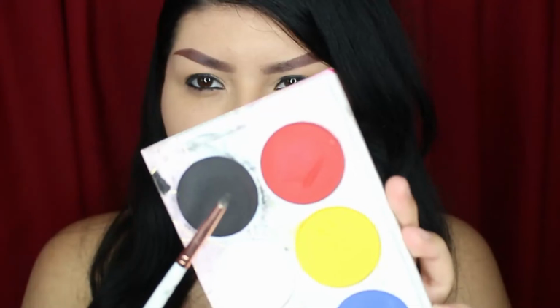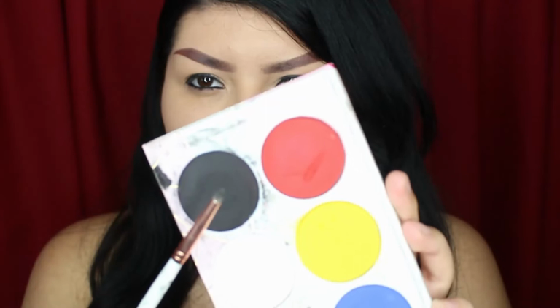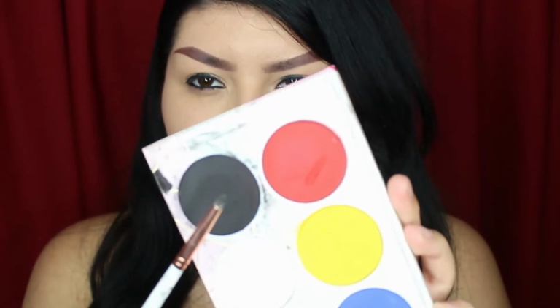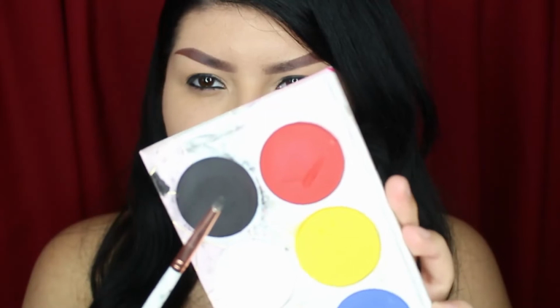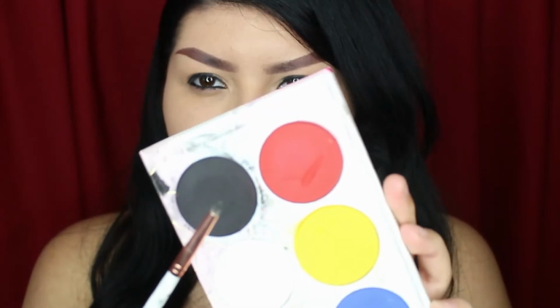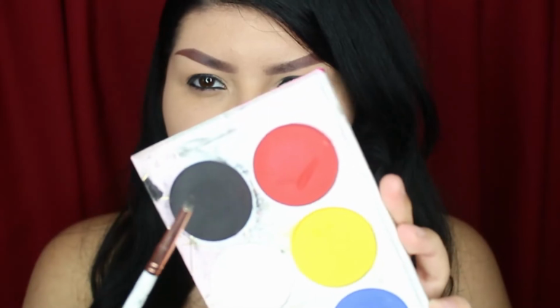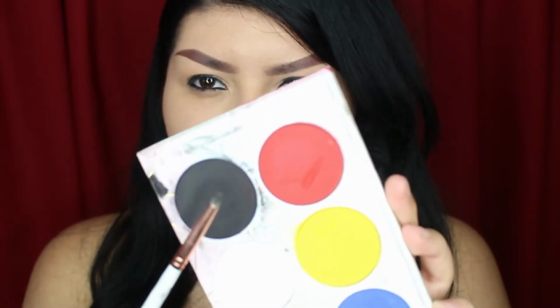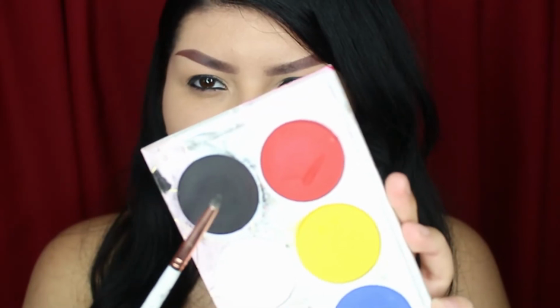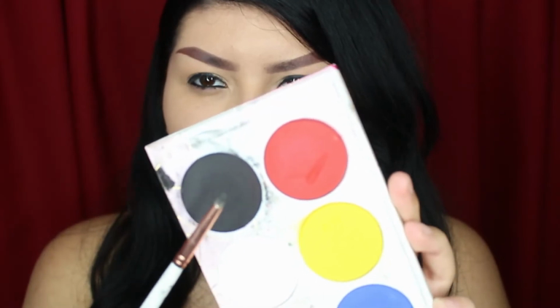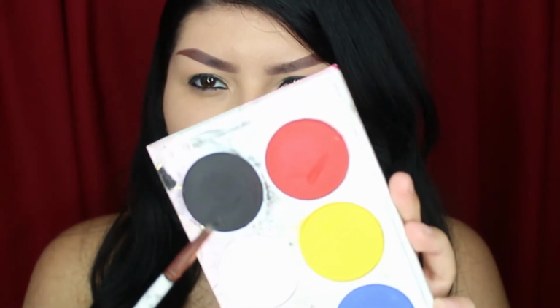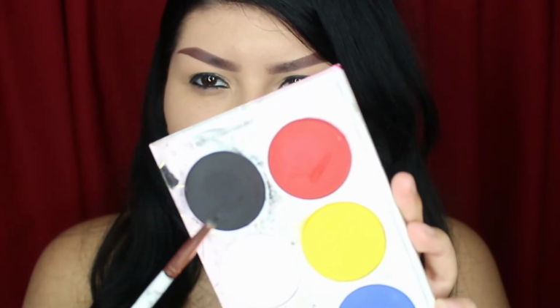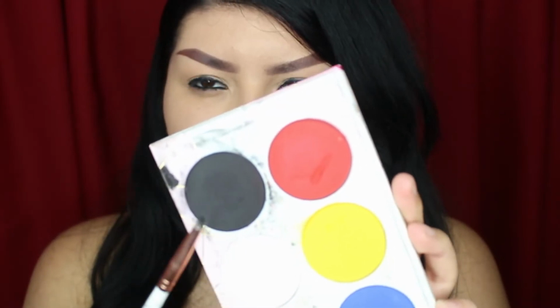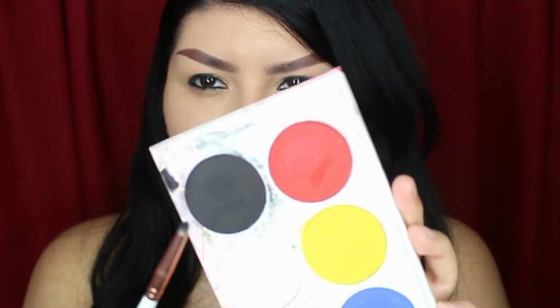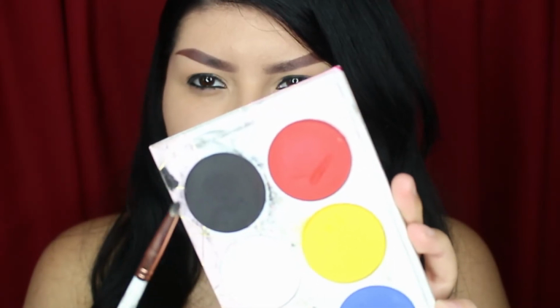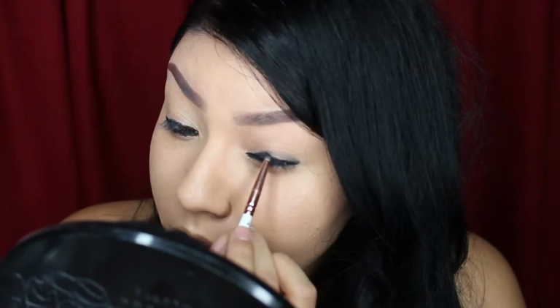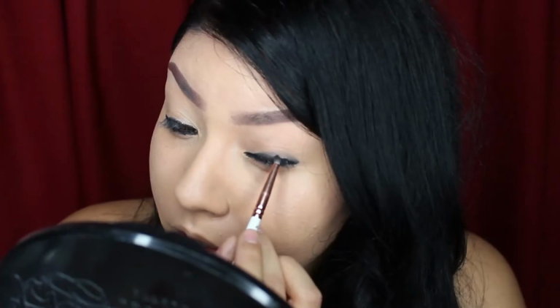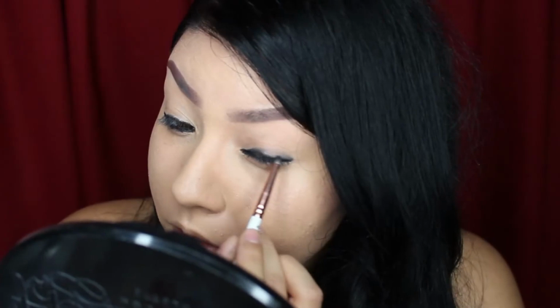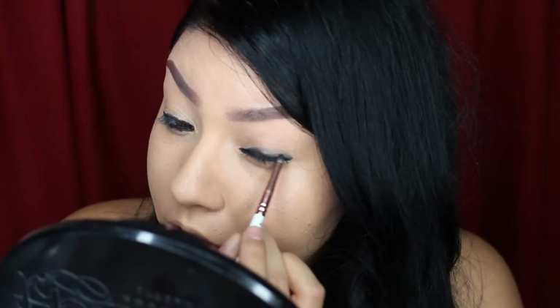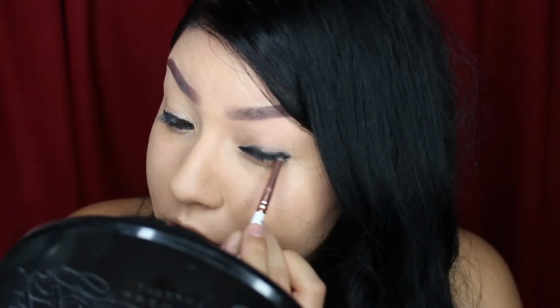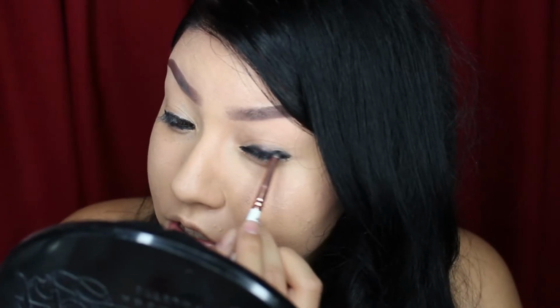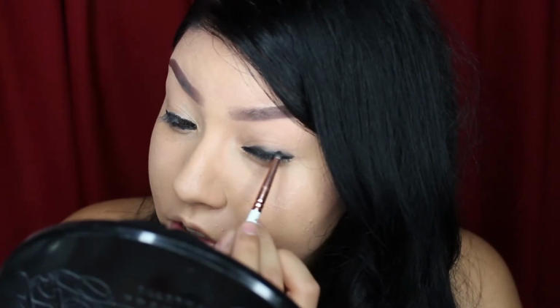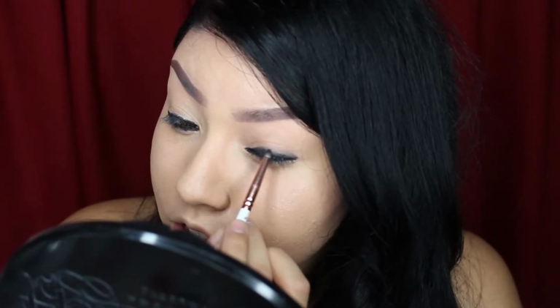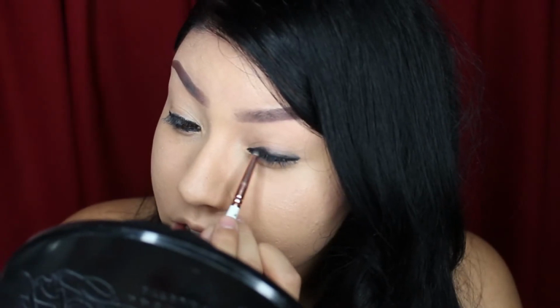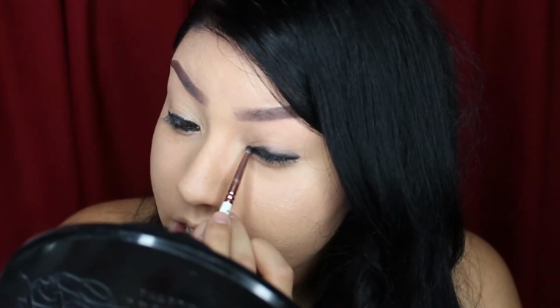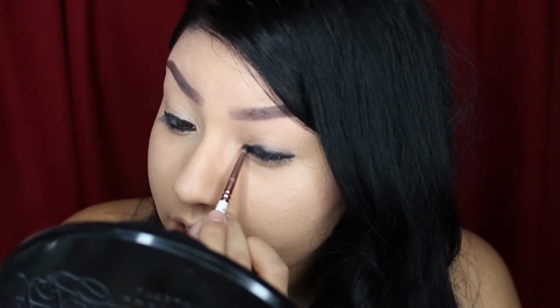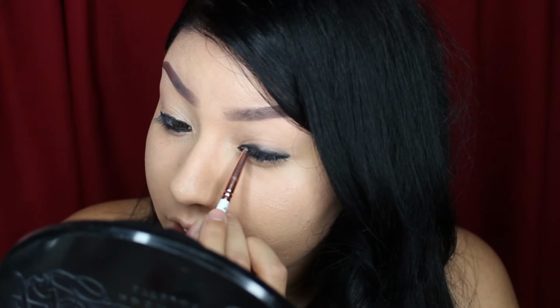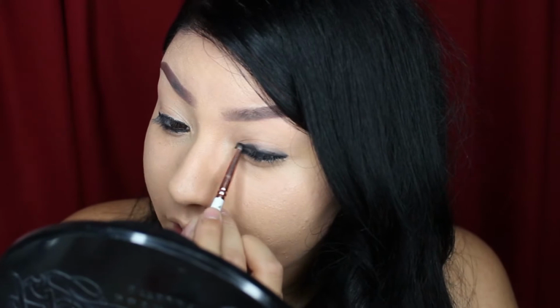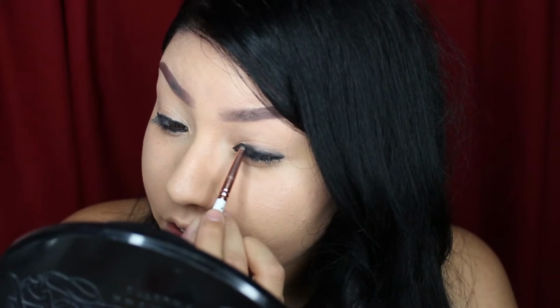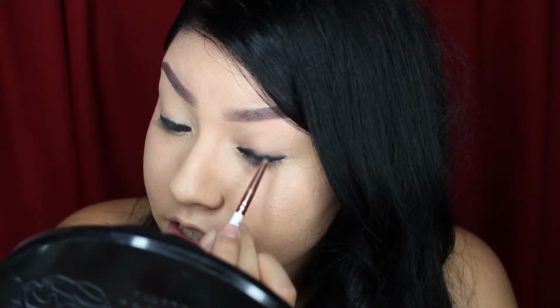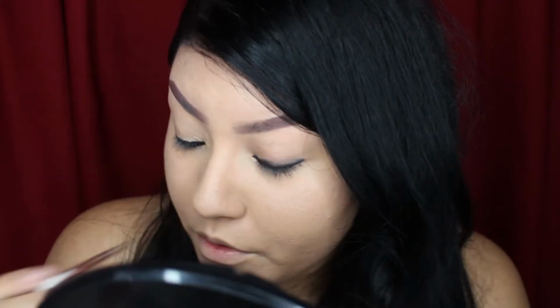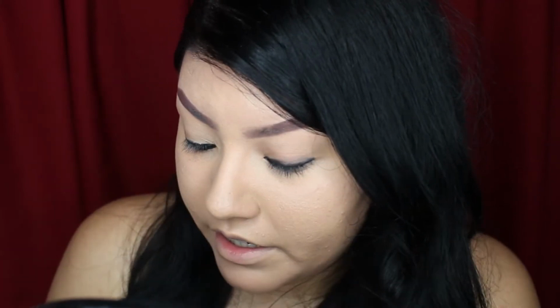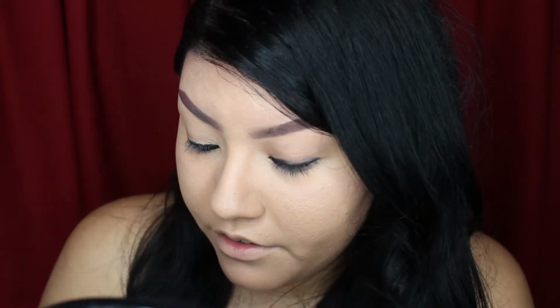Now I'm going to be taking this black shadow on this pencil brush and with this, we're just going to start setting that liner and smoking it out.